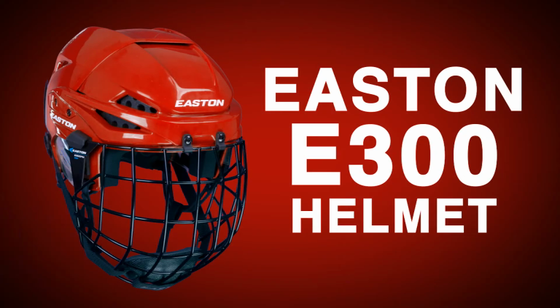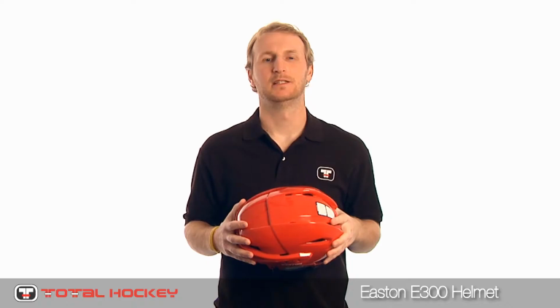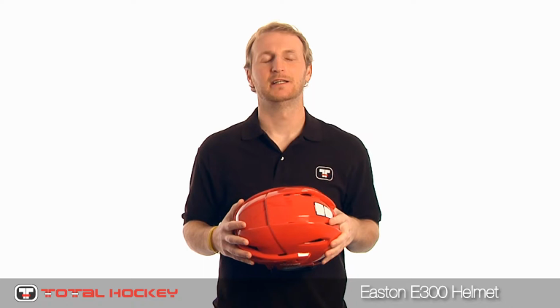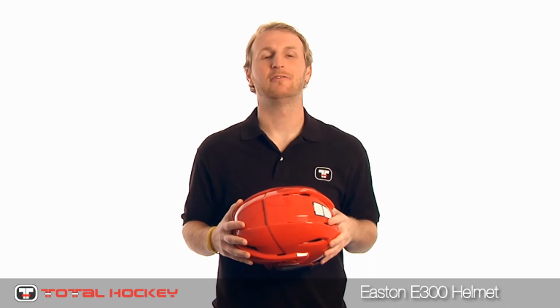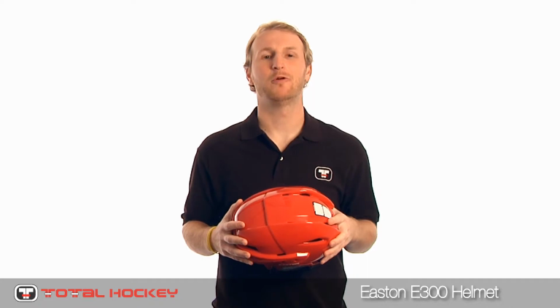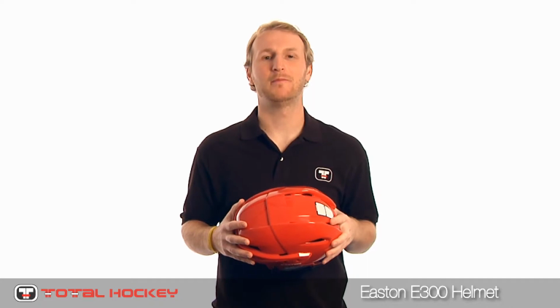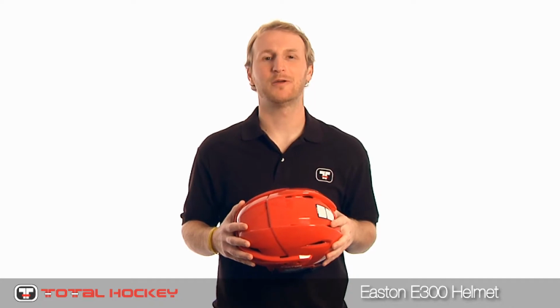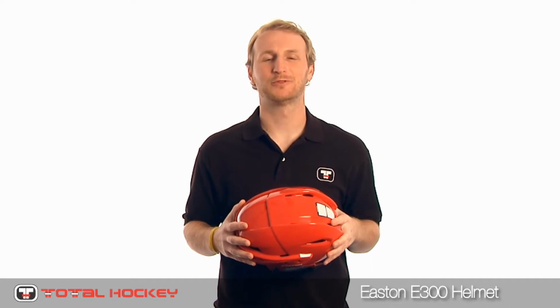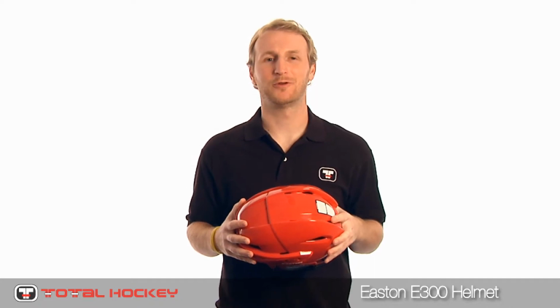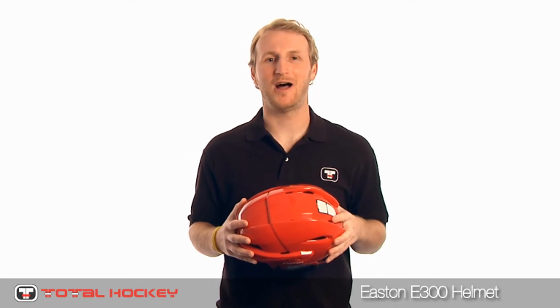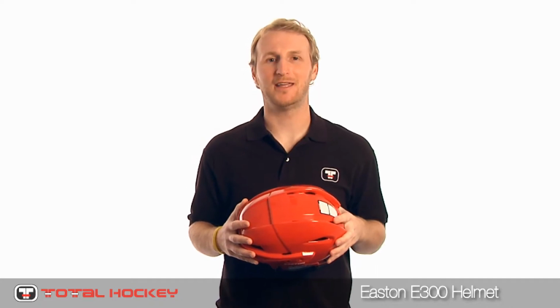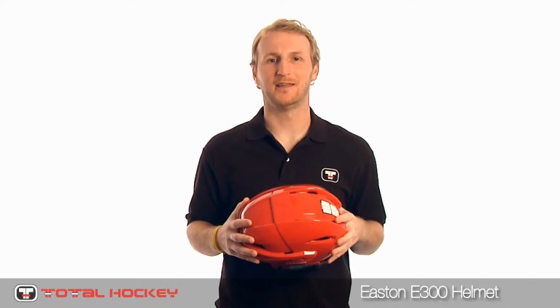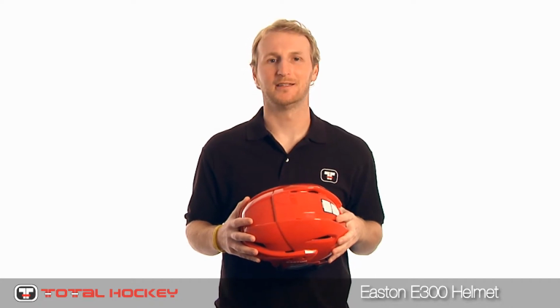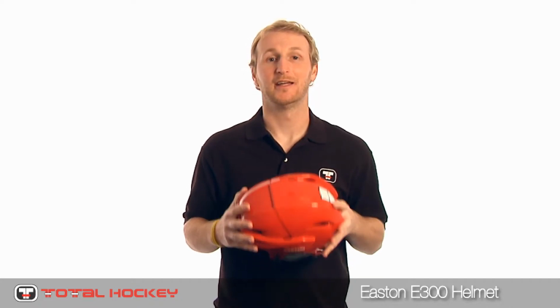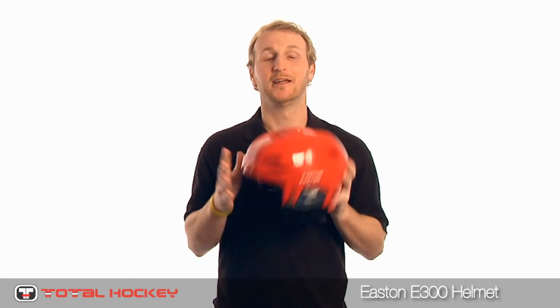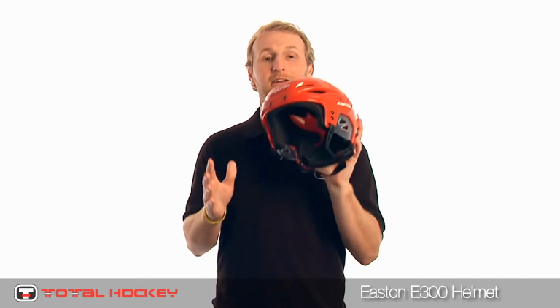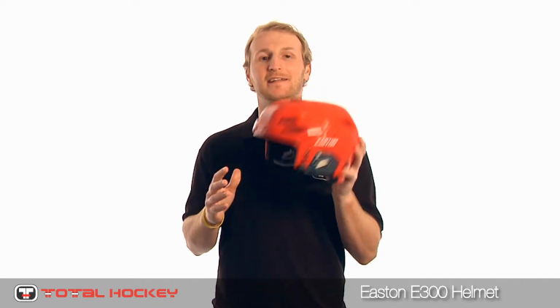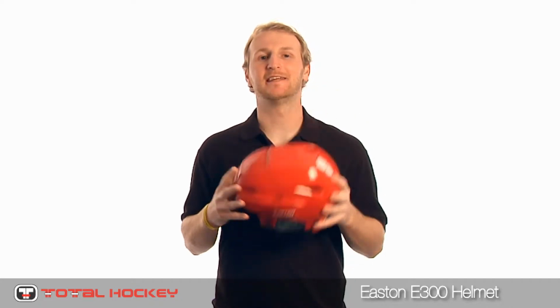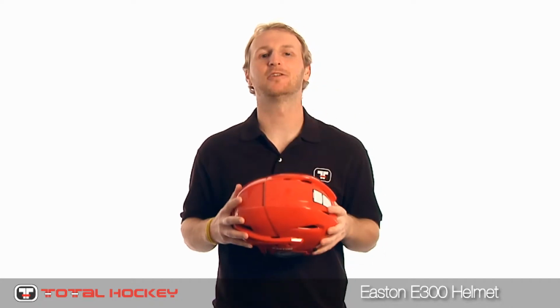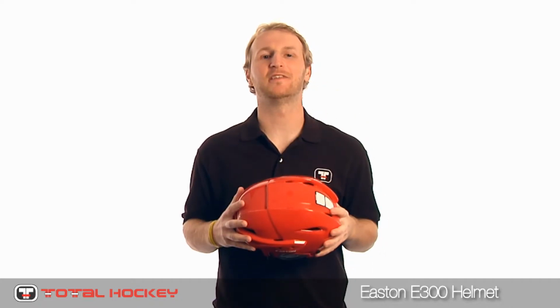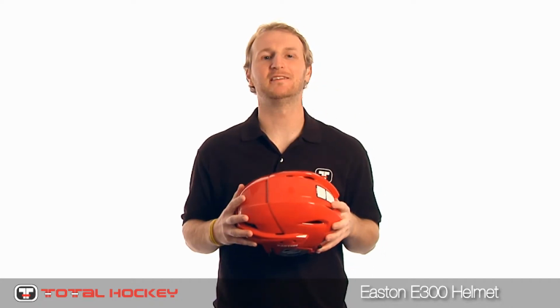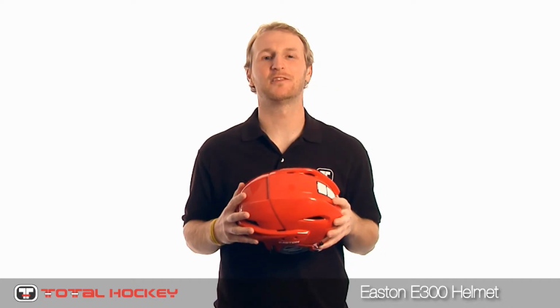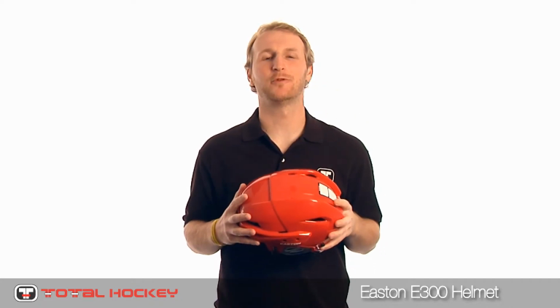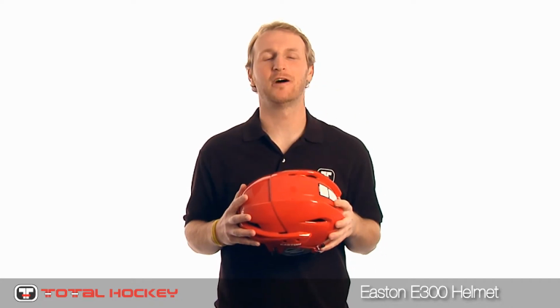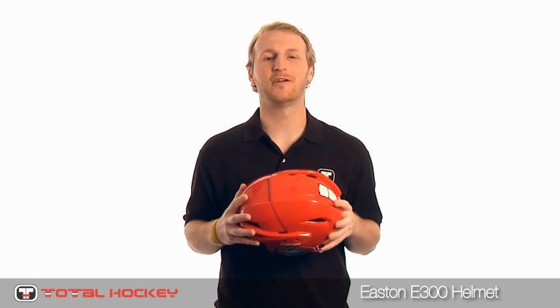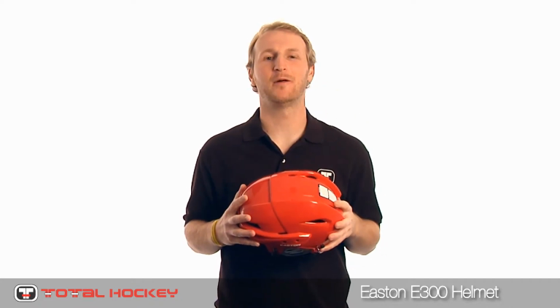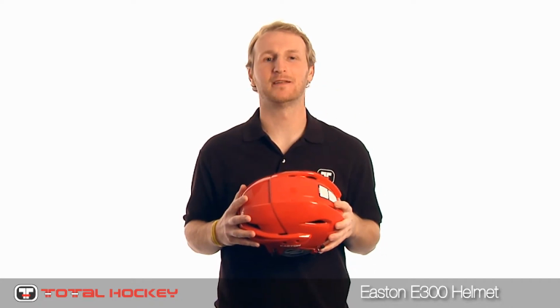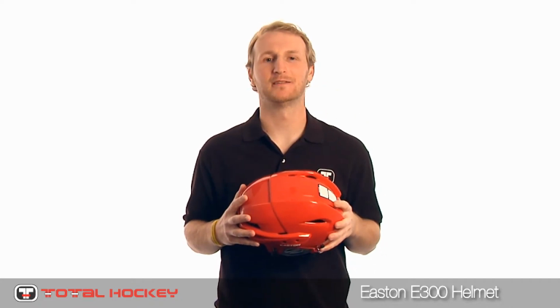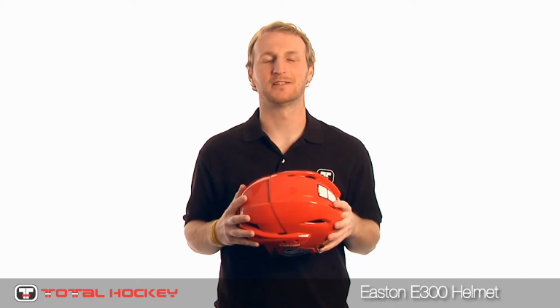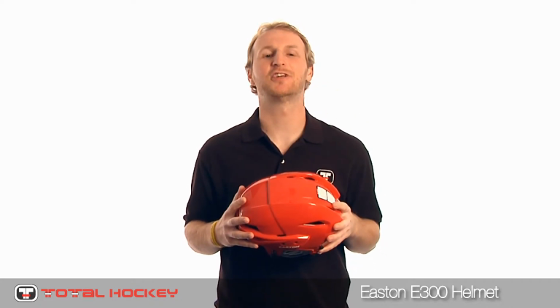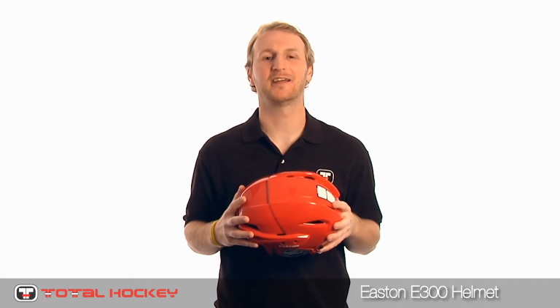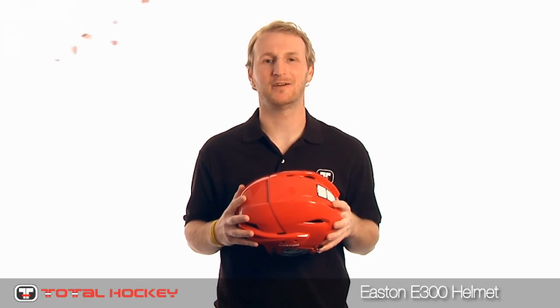Hey everyone, I'm Mike with Total Hockey. Here today to take a look at the Easton E300 helmet. Let's check it out.